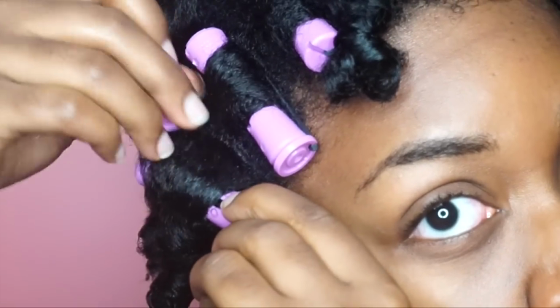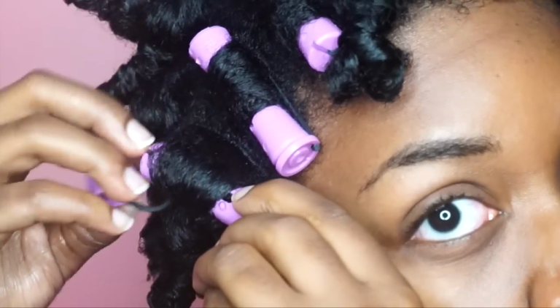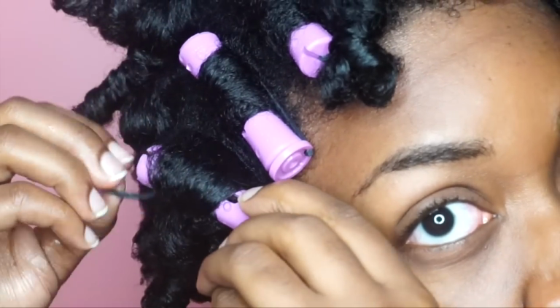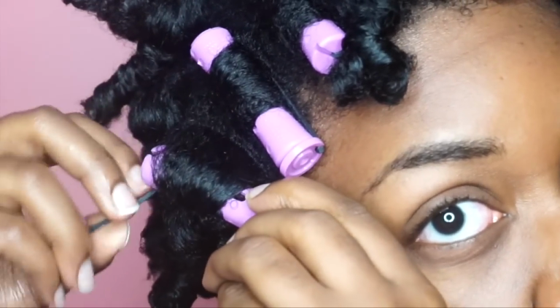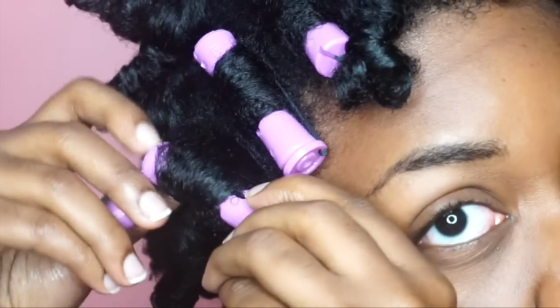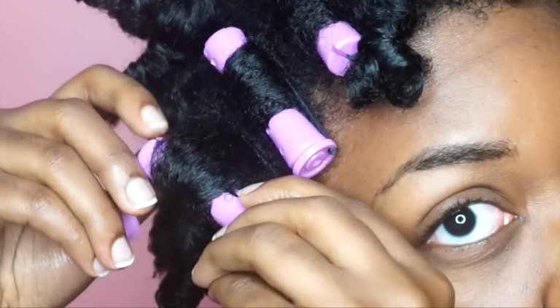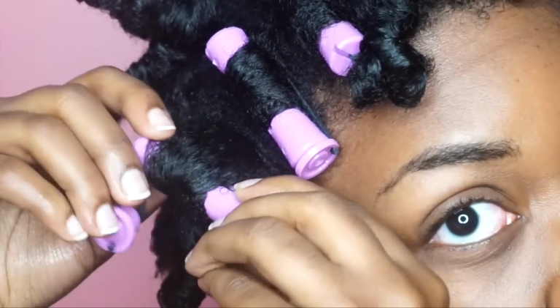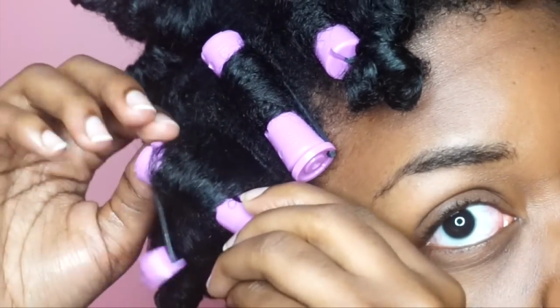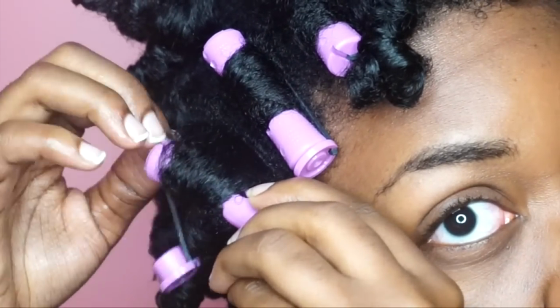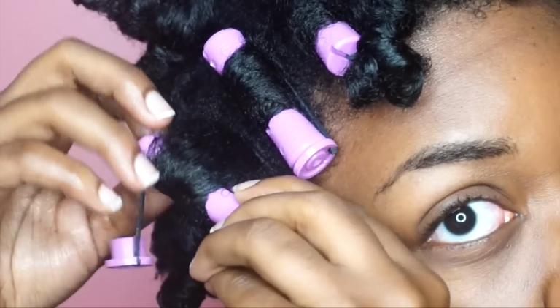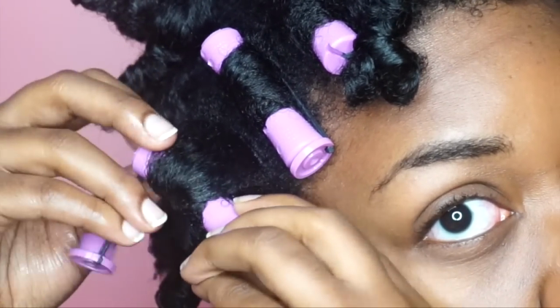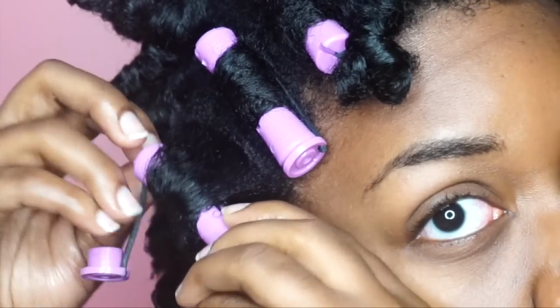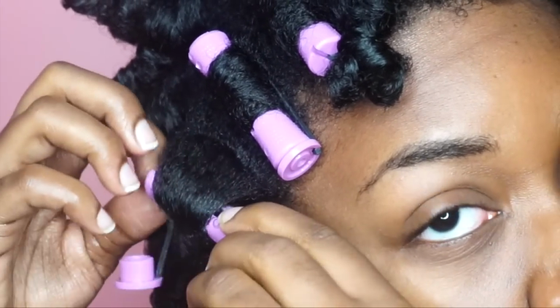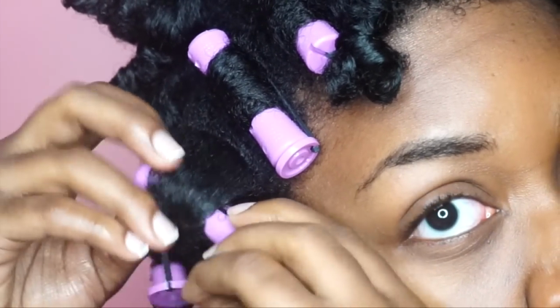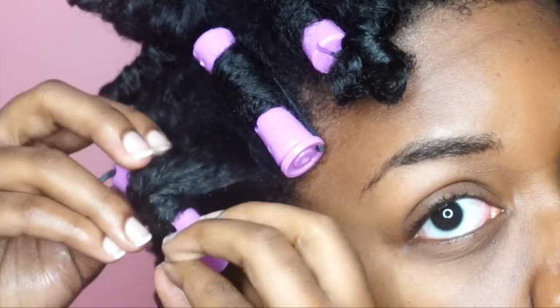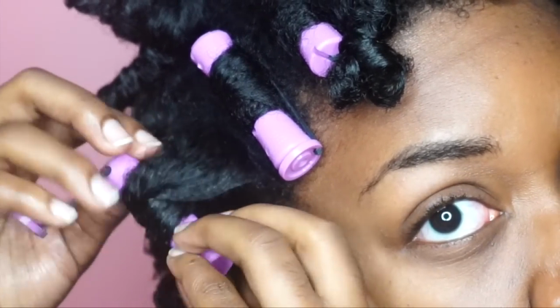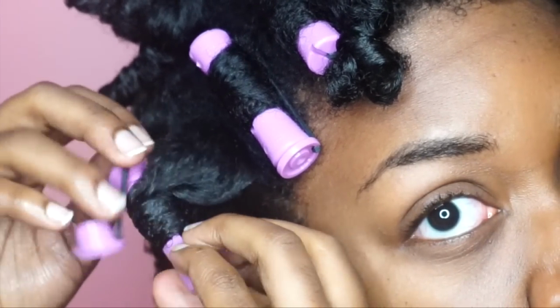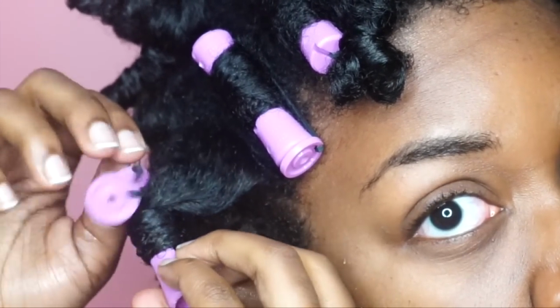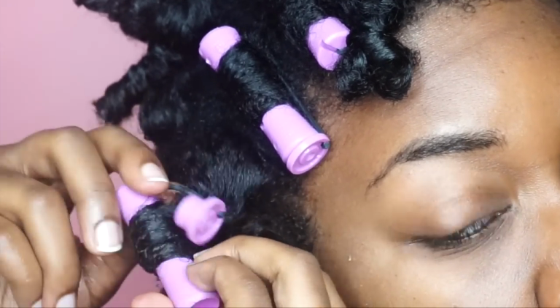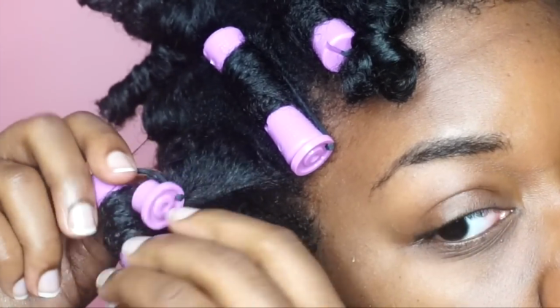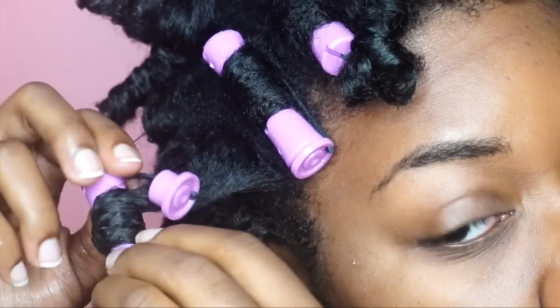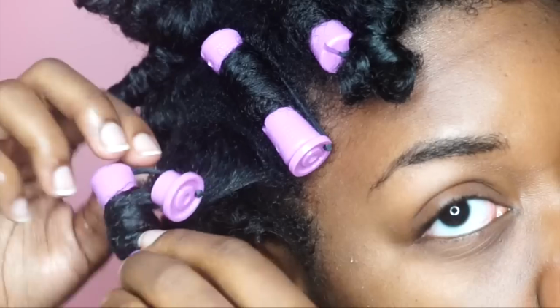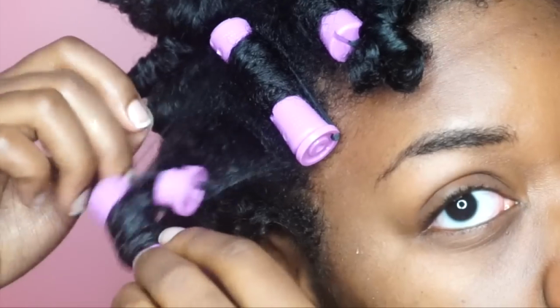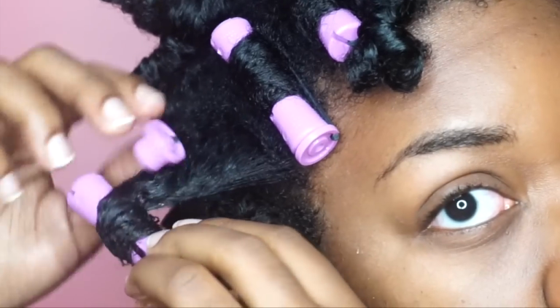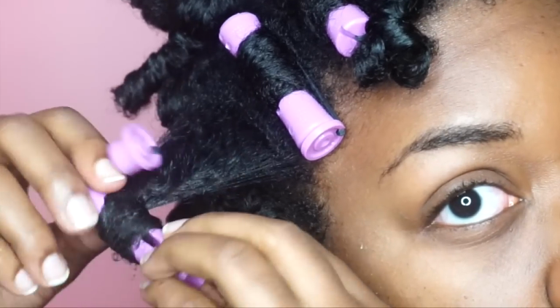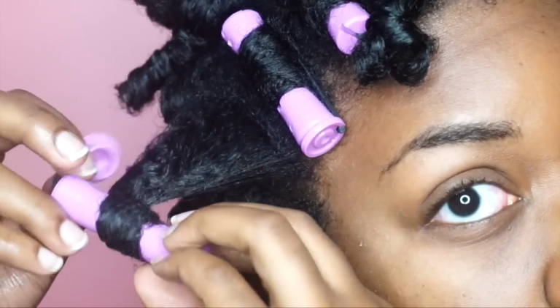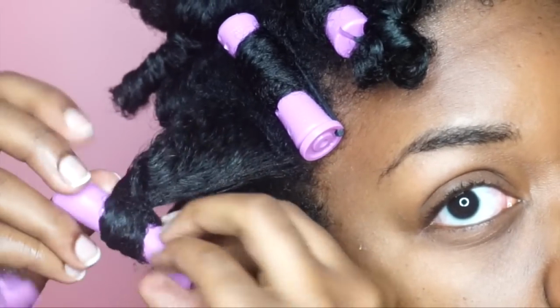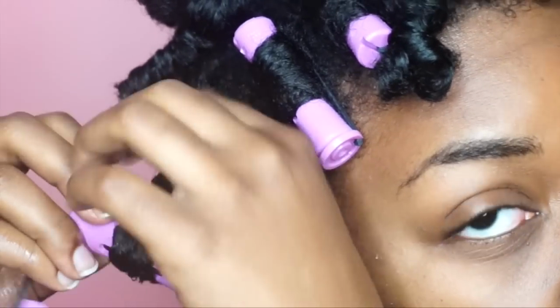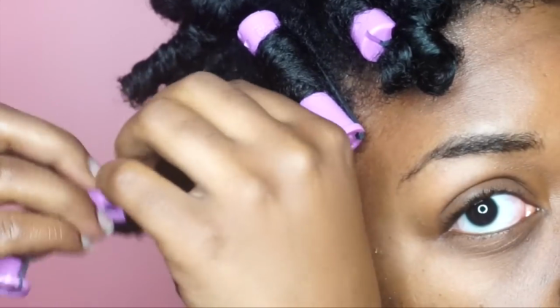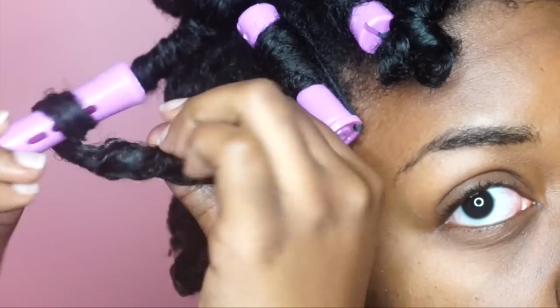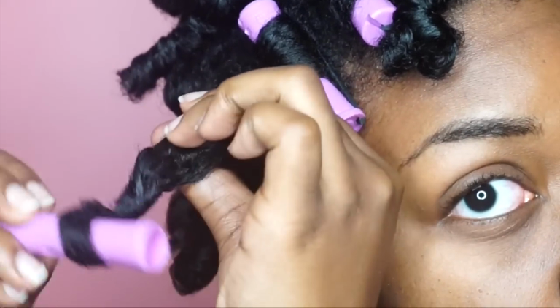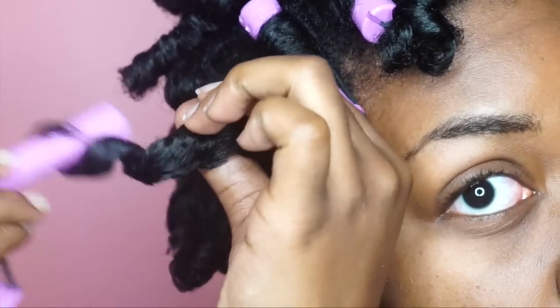Let's slow it down a little bit. When you're taking your perm rods out, you want to make sure that you're not doing it too fast and messing up the curls that you've created.